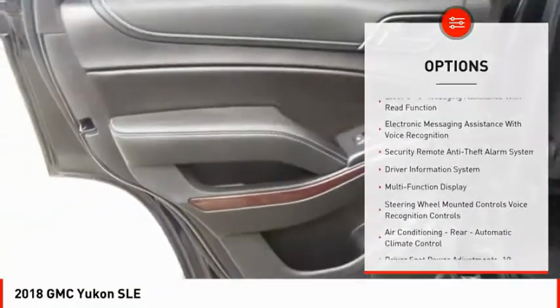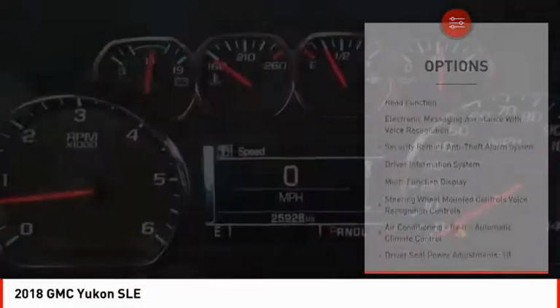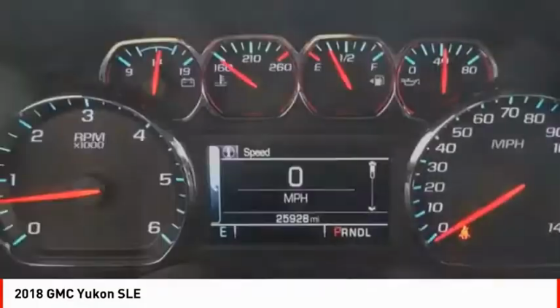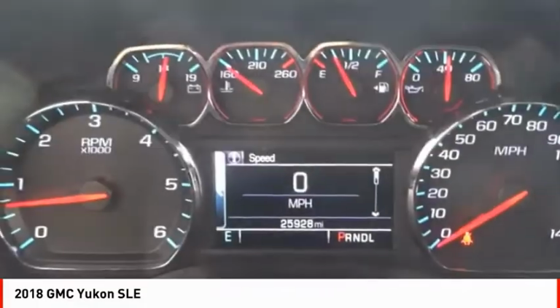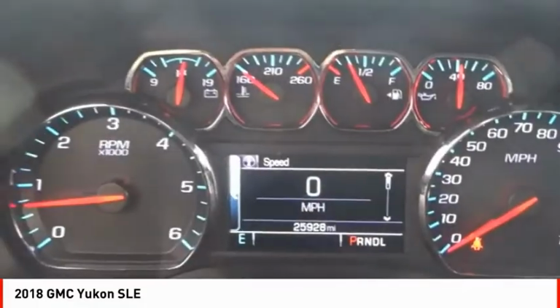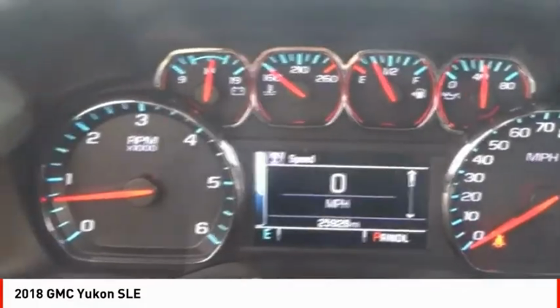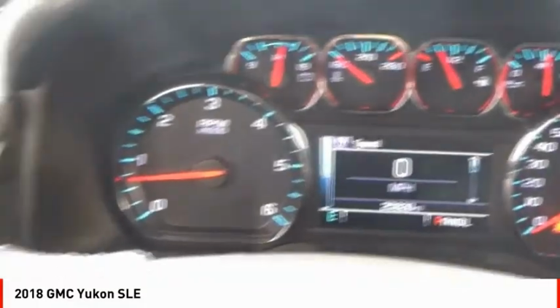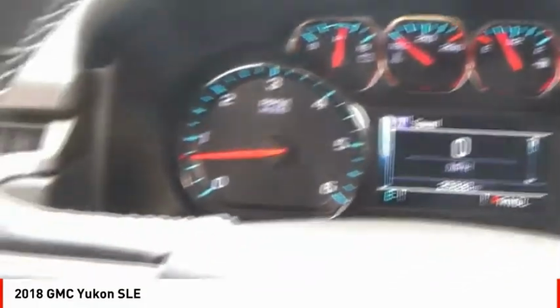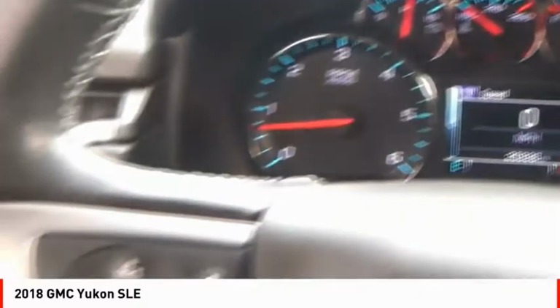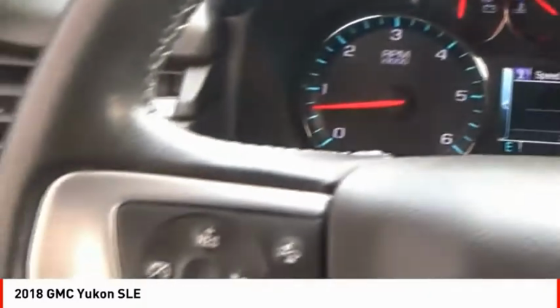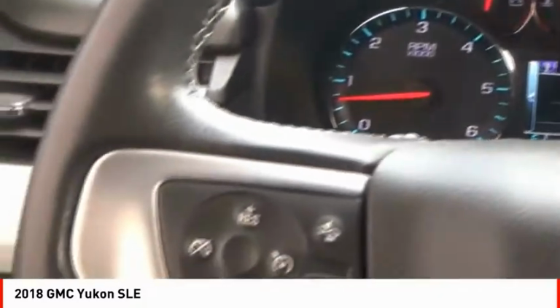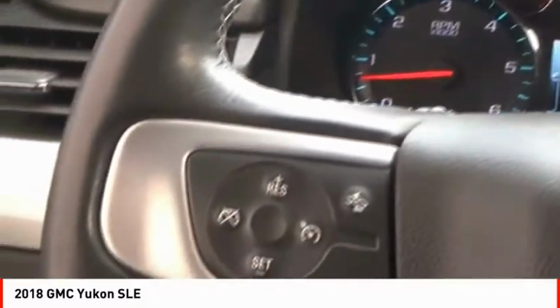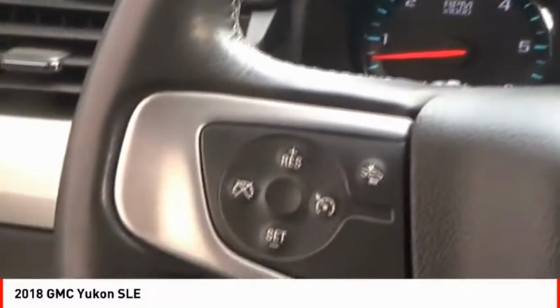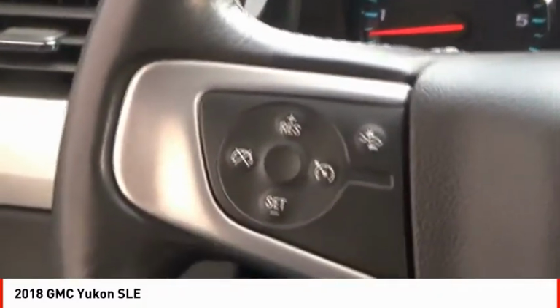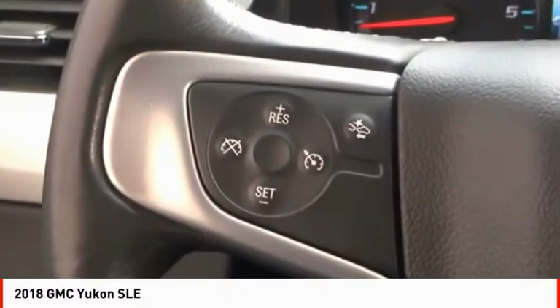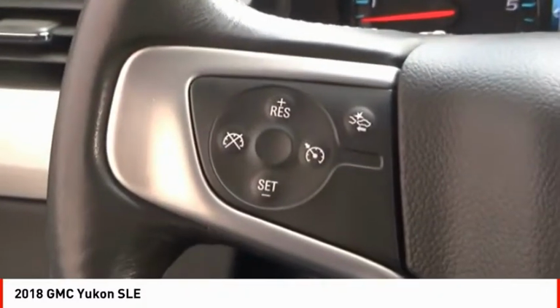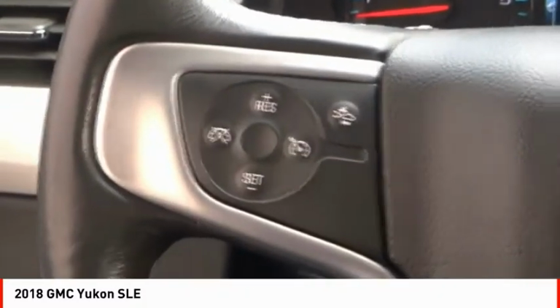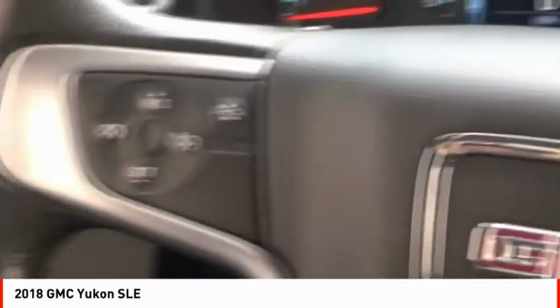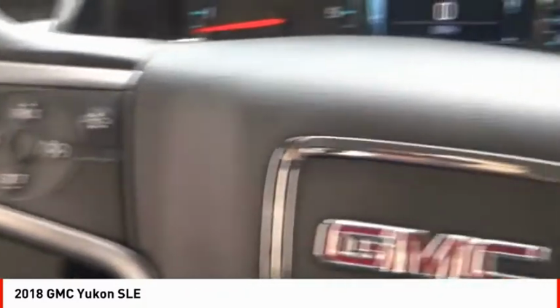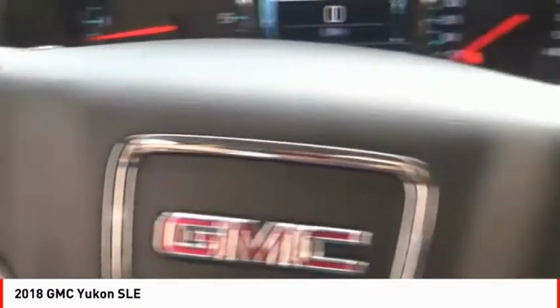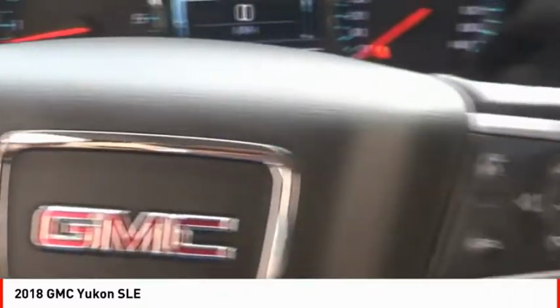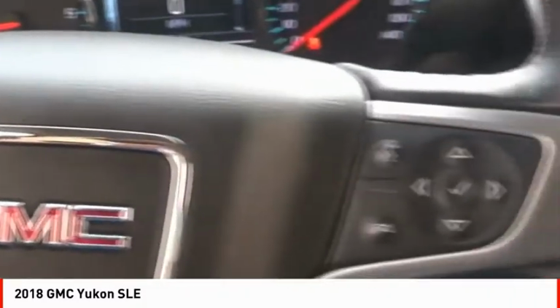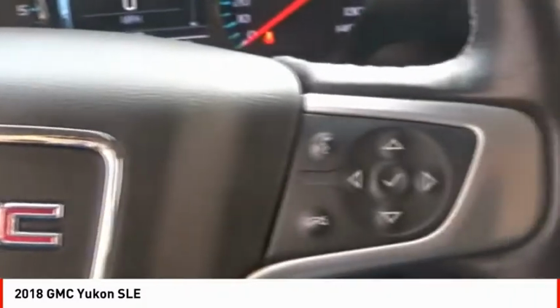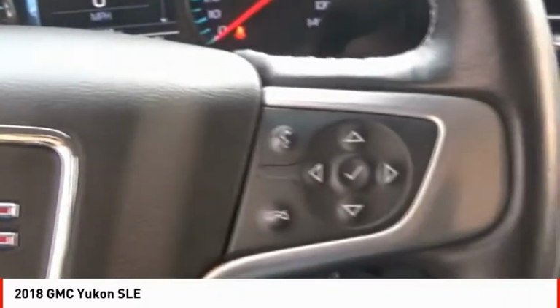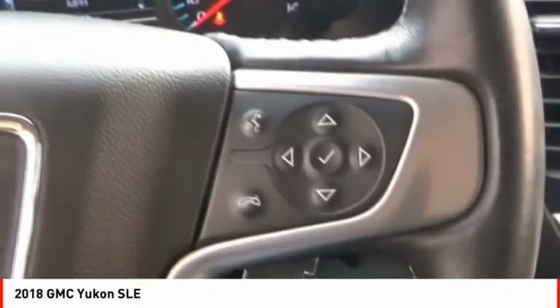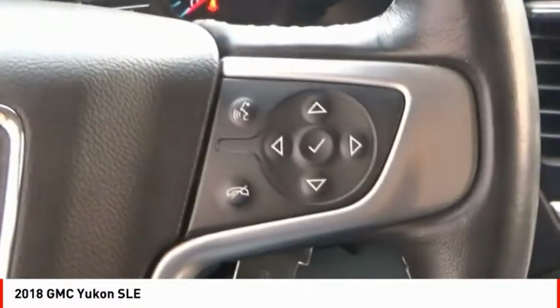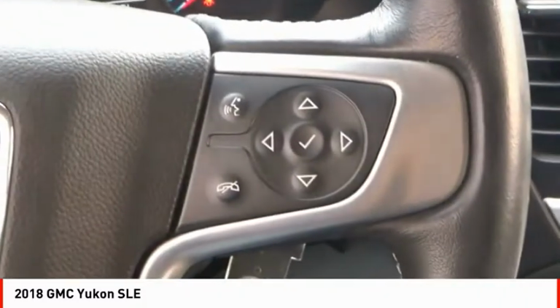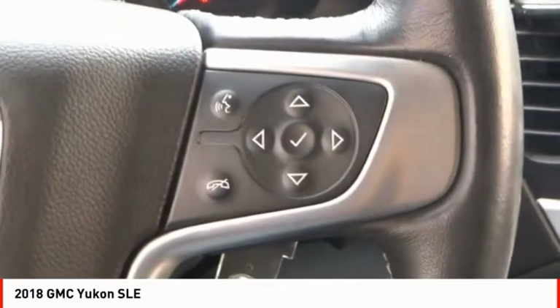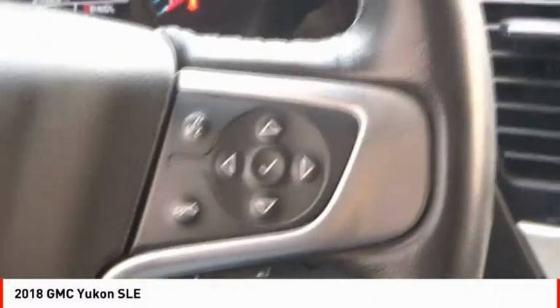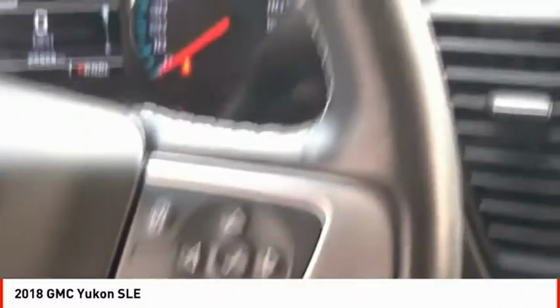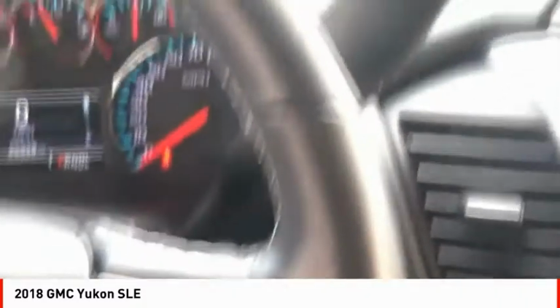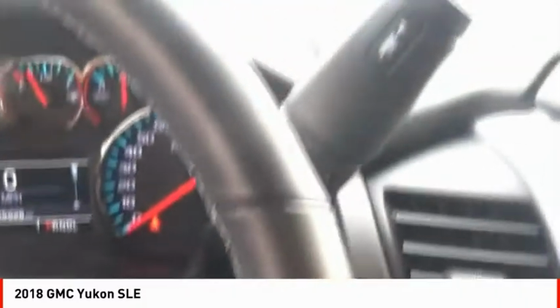Front suspension type: strut. Roll stability control, auxiliary transmission fluid cooler, and daytime running lights.